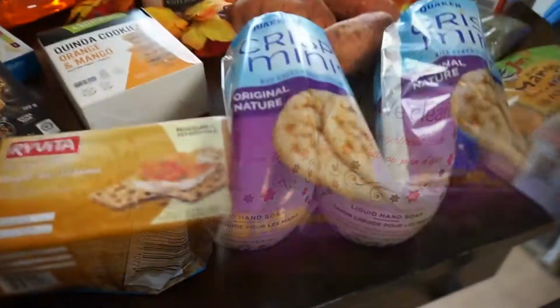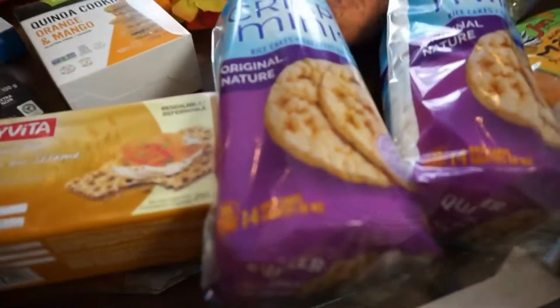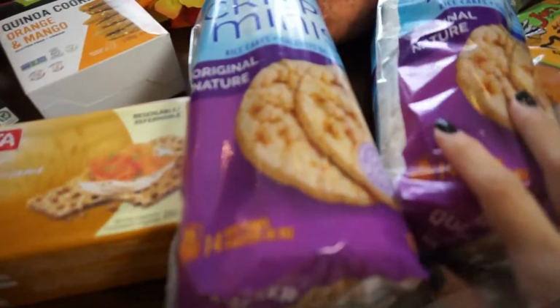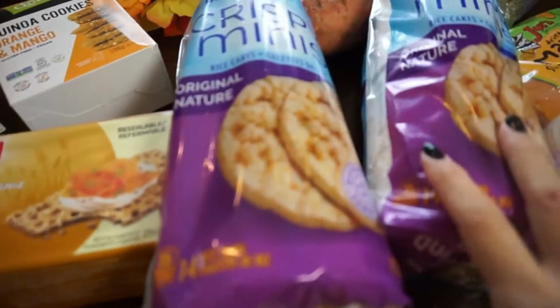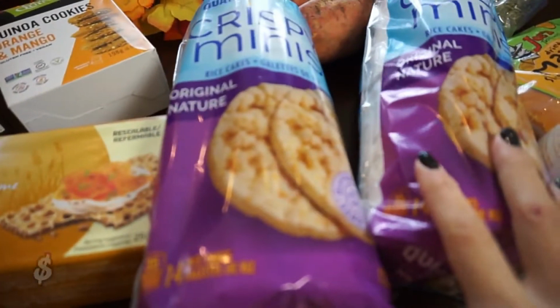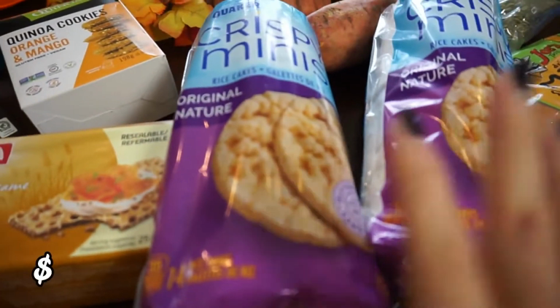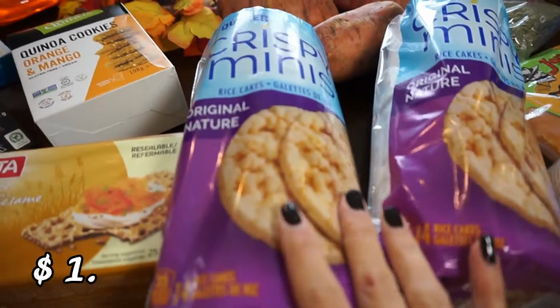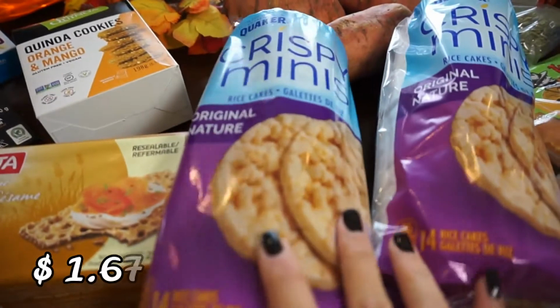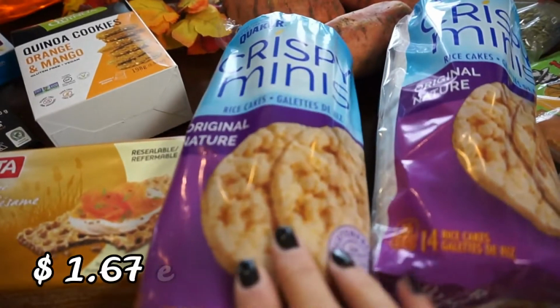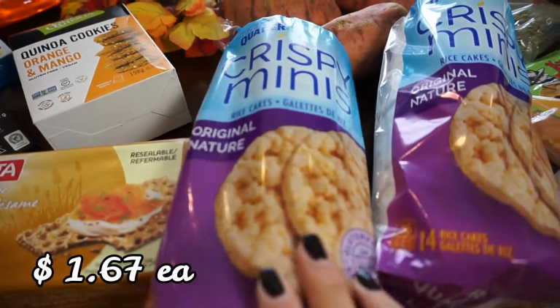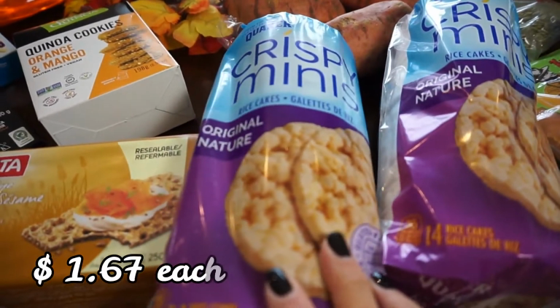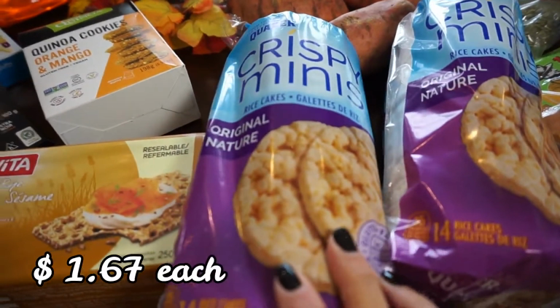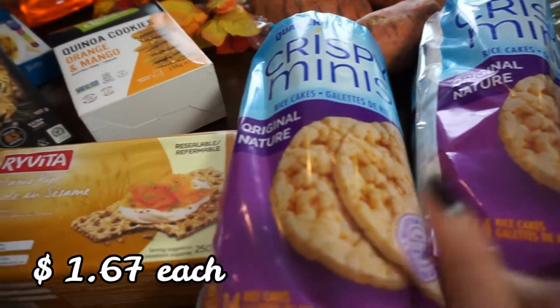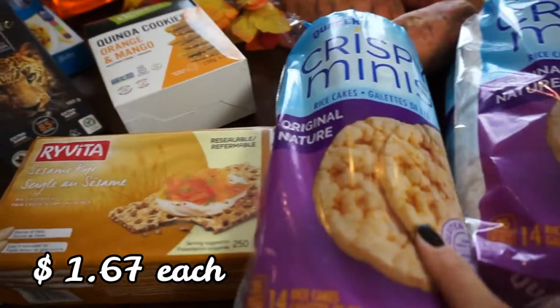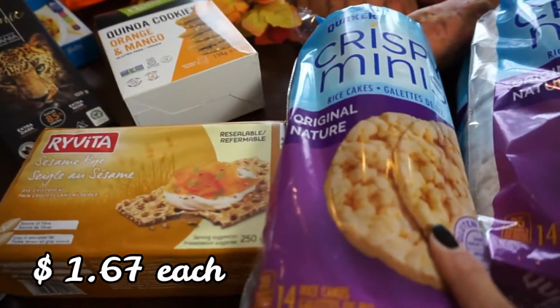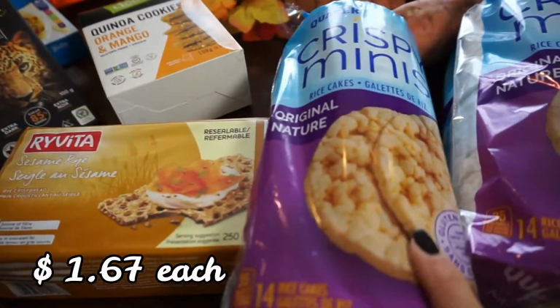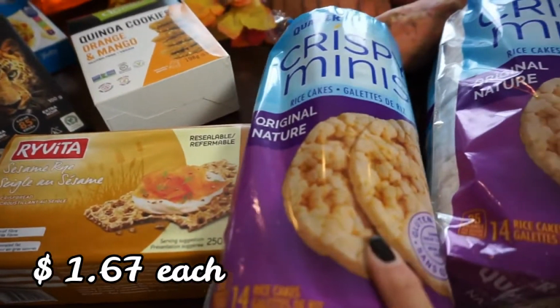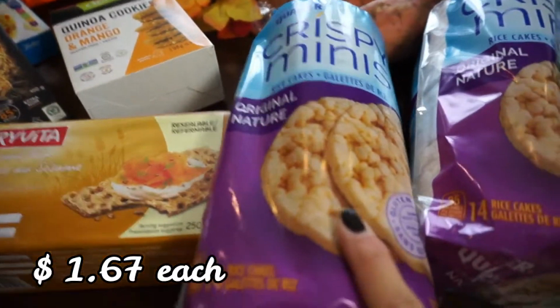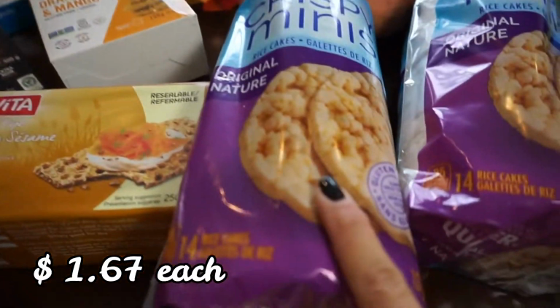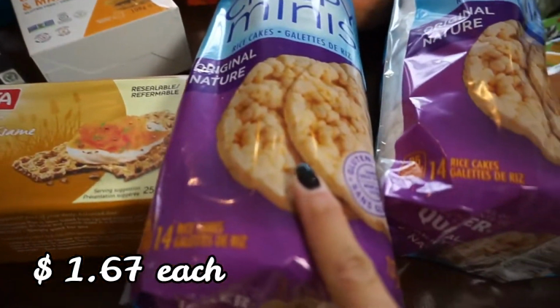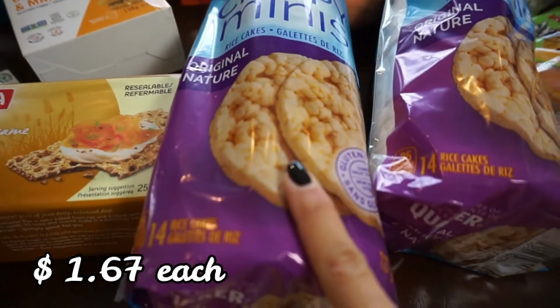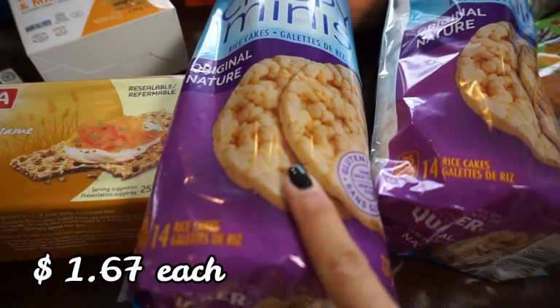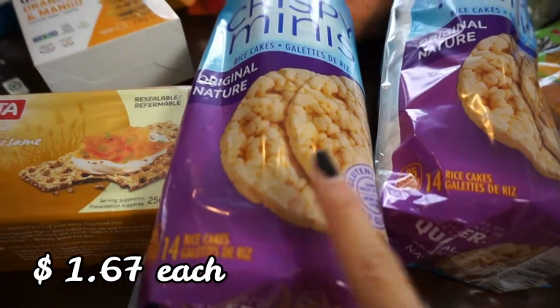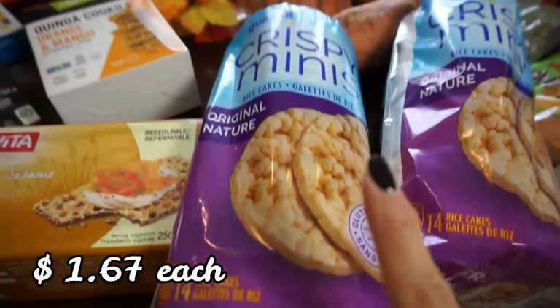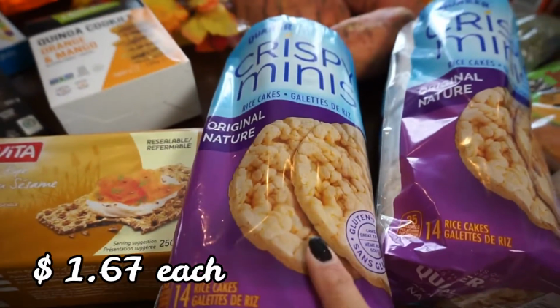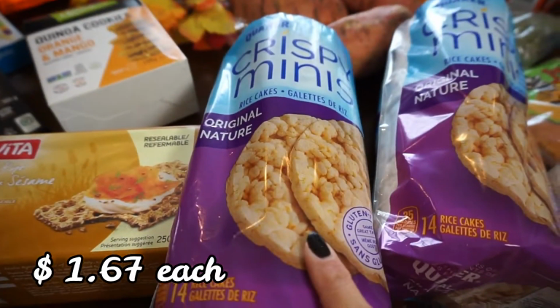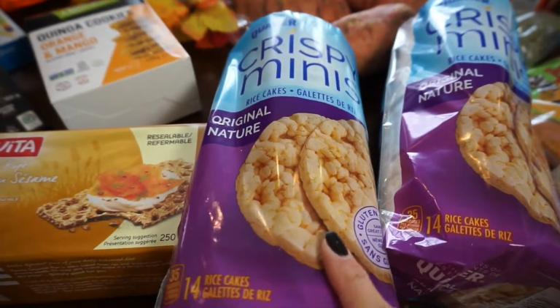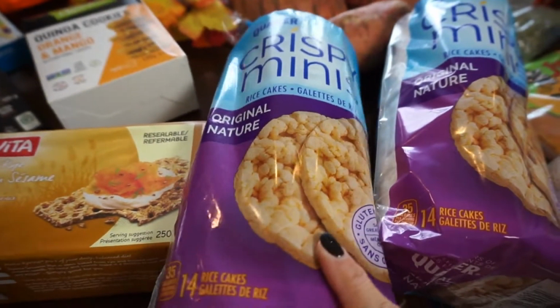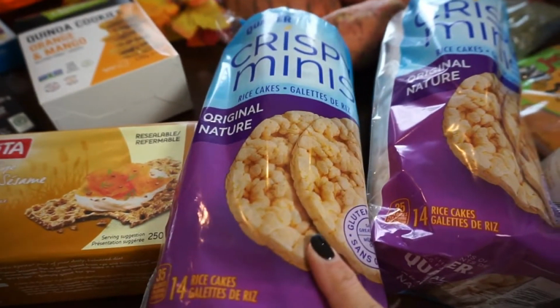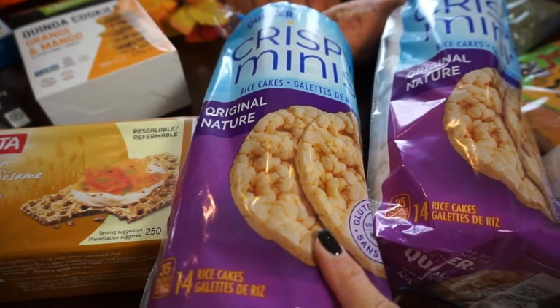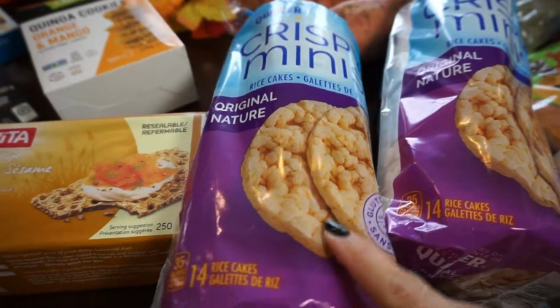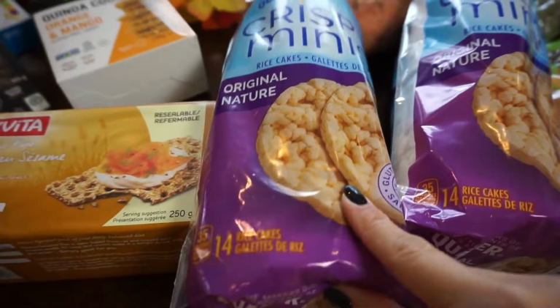I picked up just regular plain rice cakes because I like to take these to work and I just like to eat them as a snack.